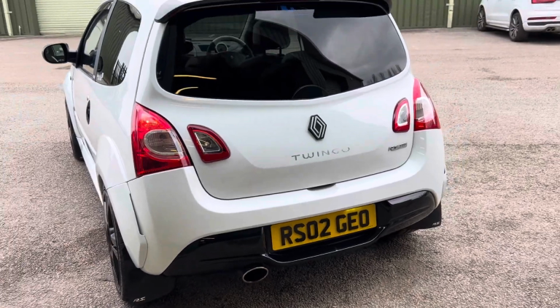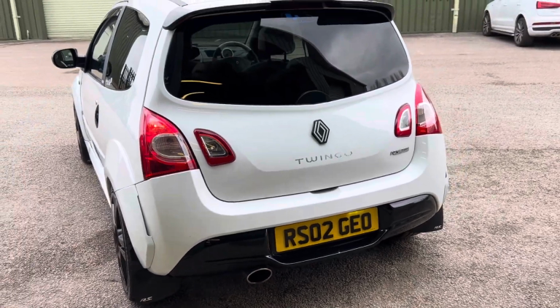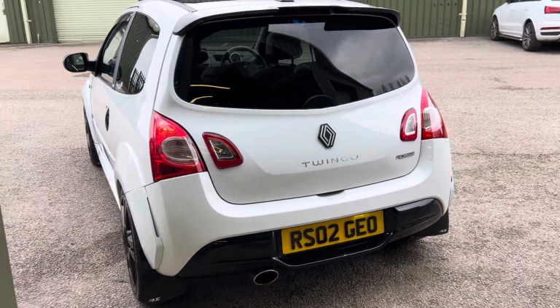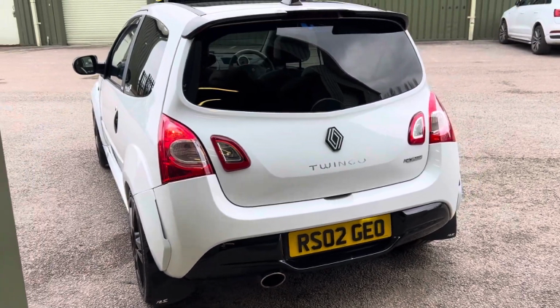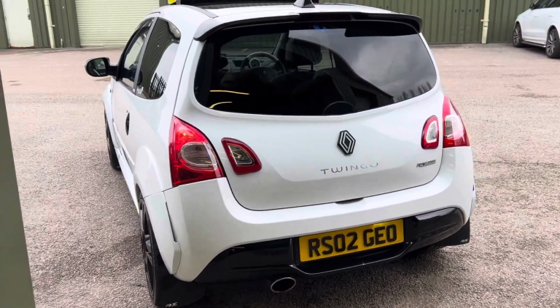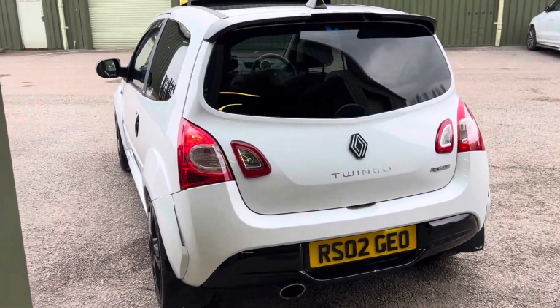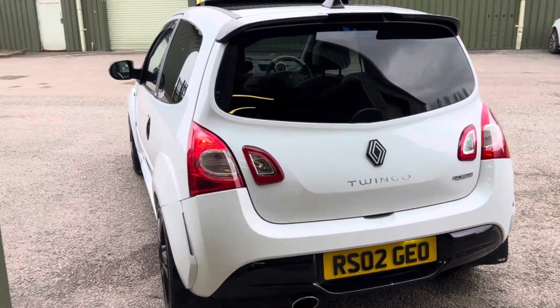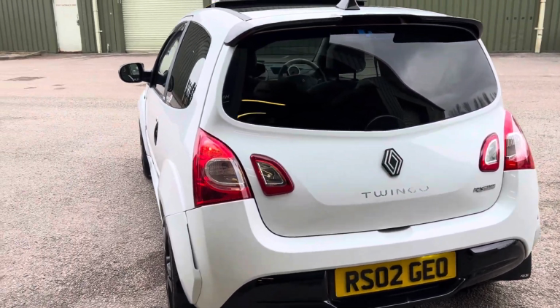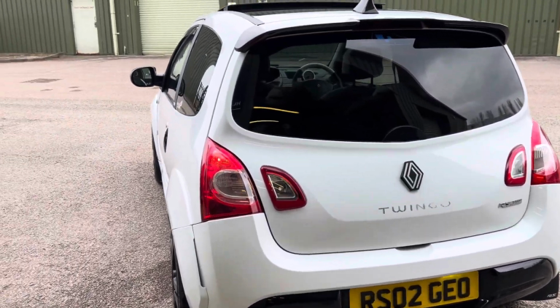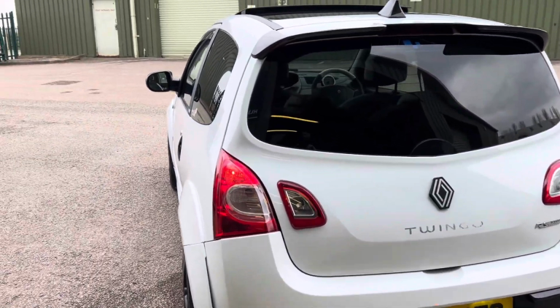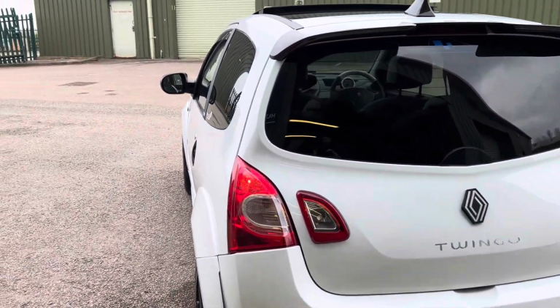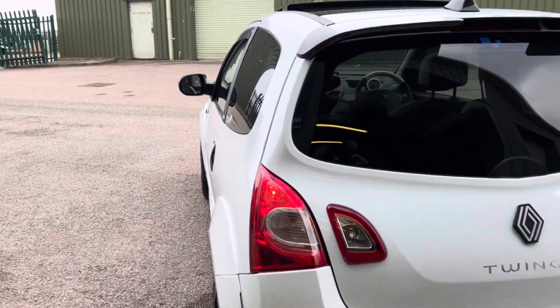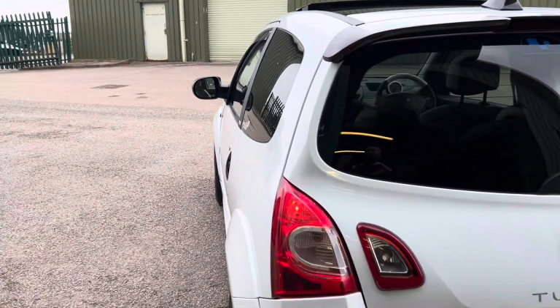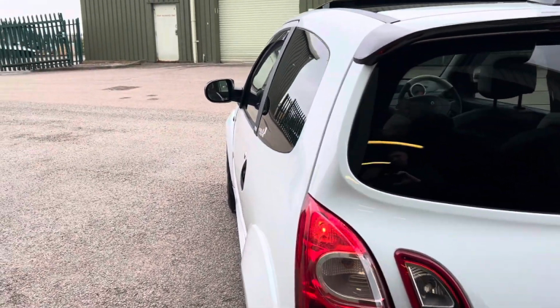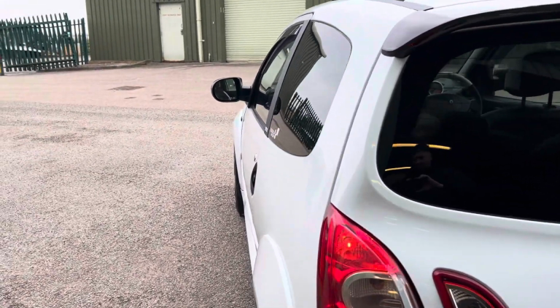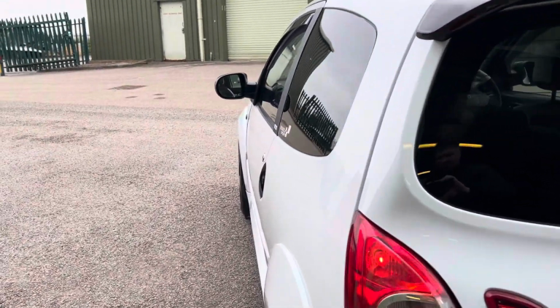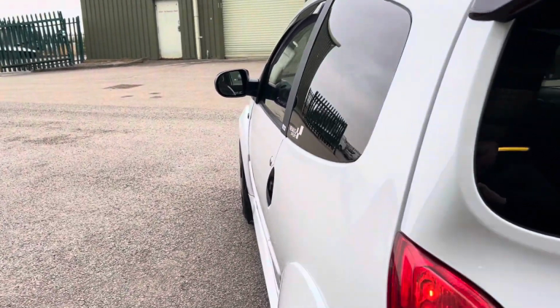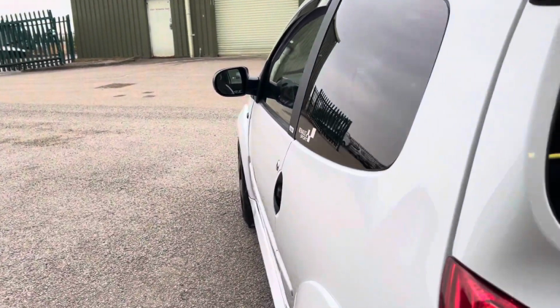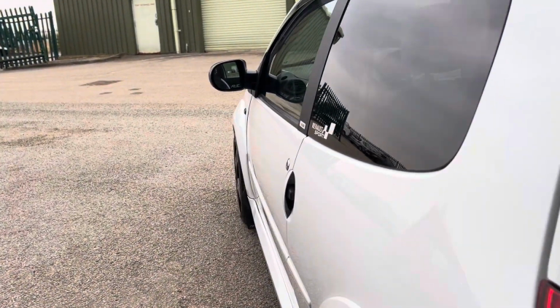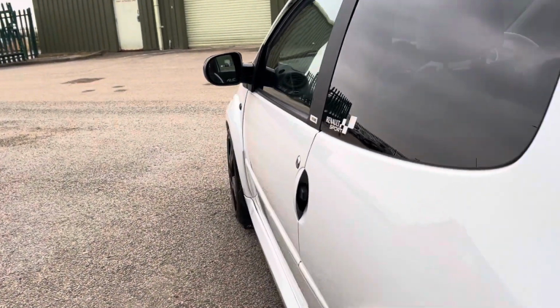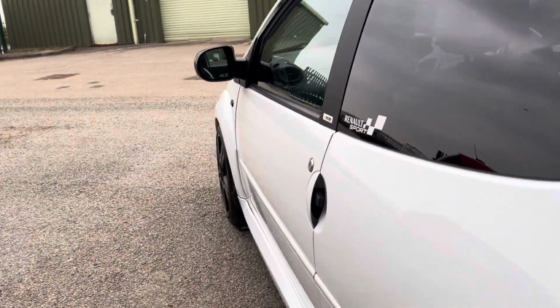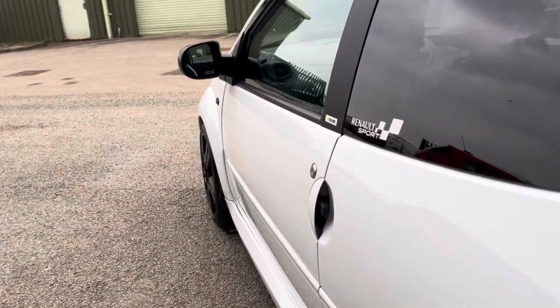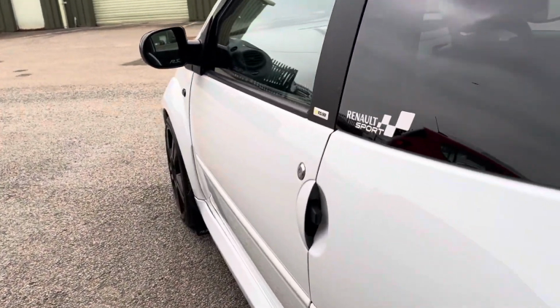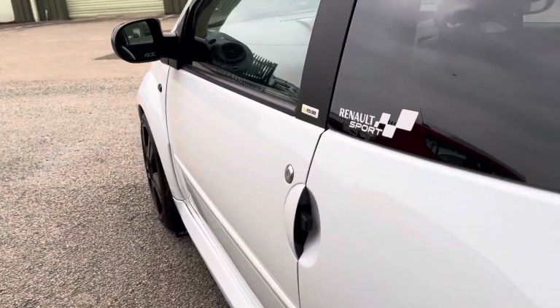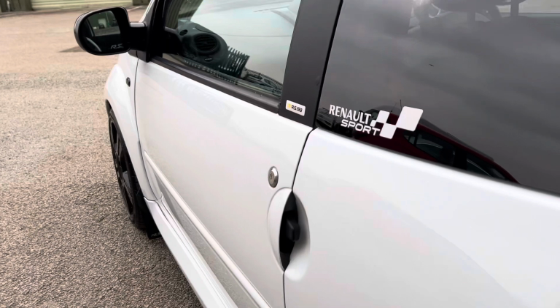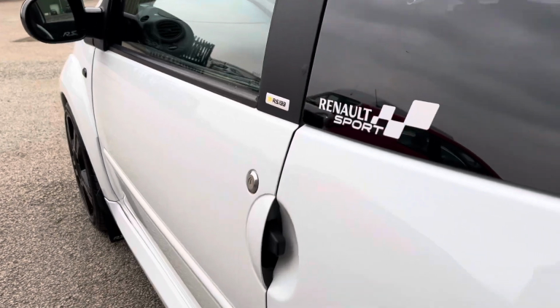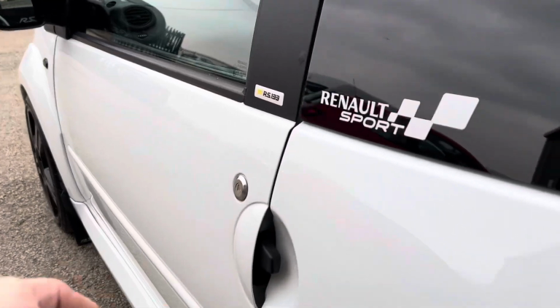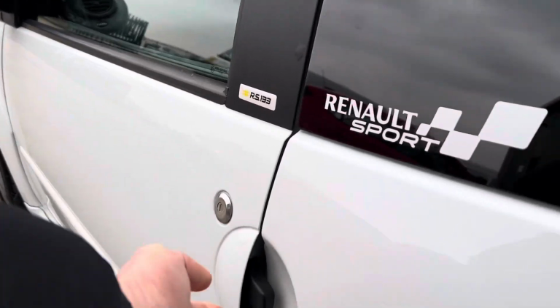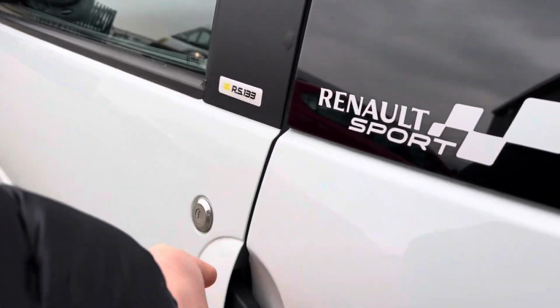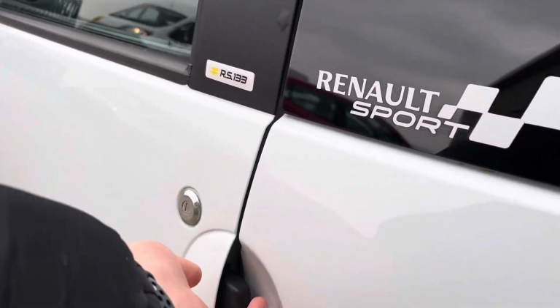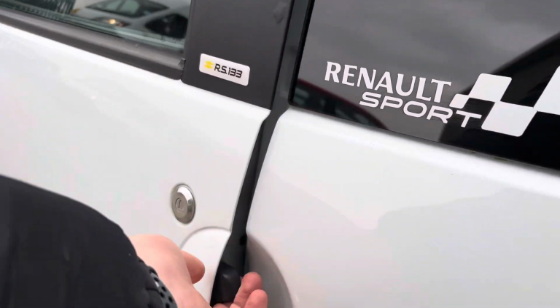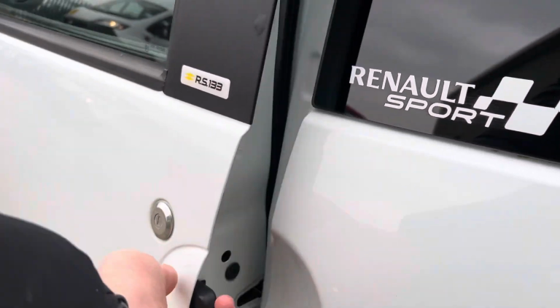It's on a Scorpion cat-back exhaust and sounds fantastic, combined with an induction air filter as well.